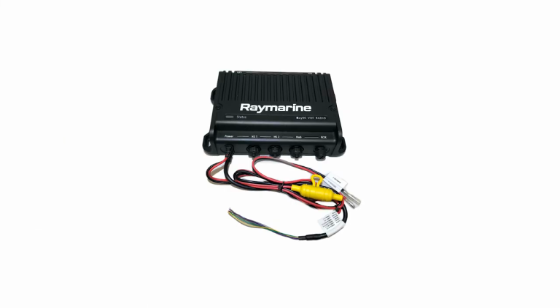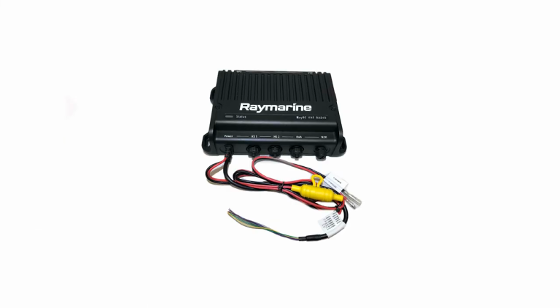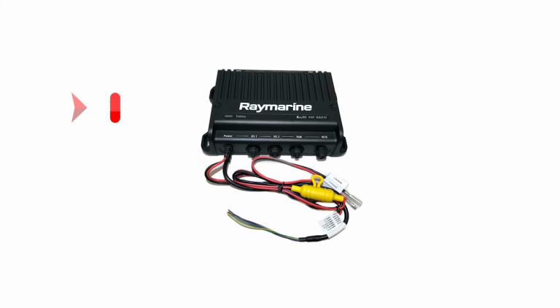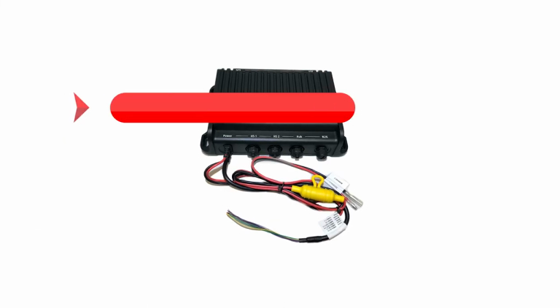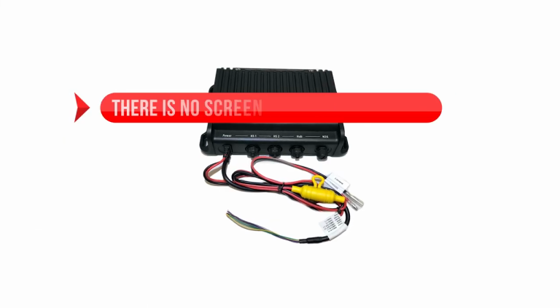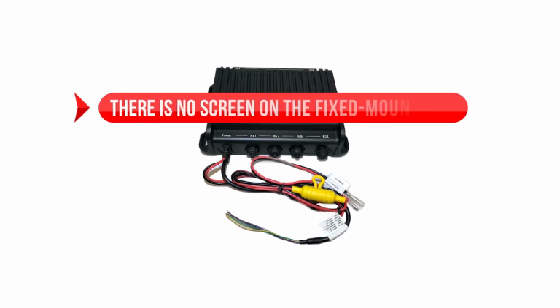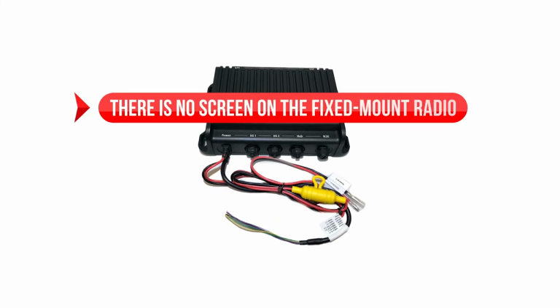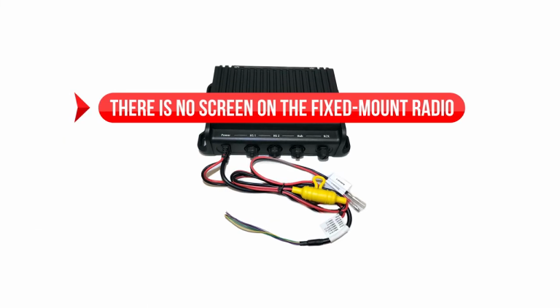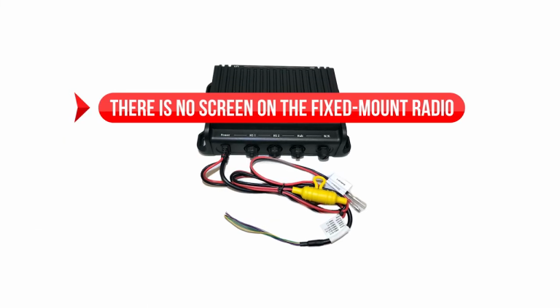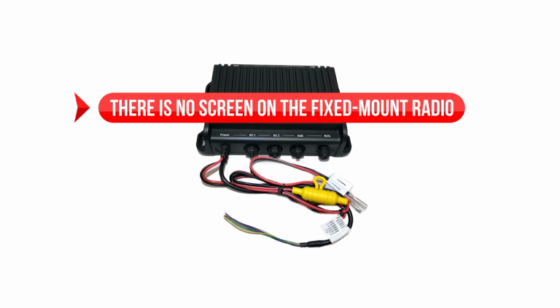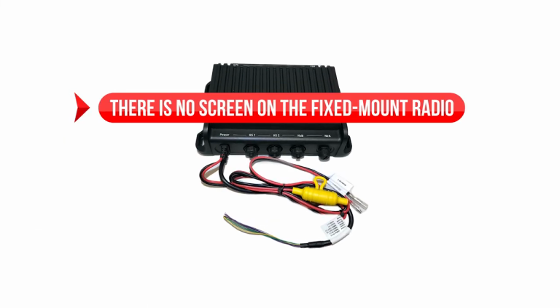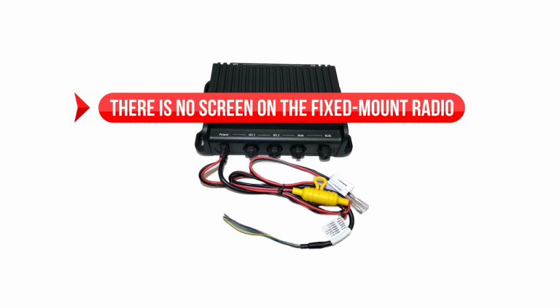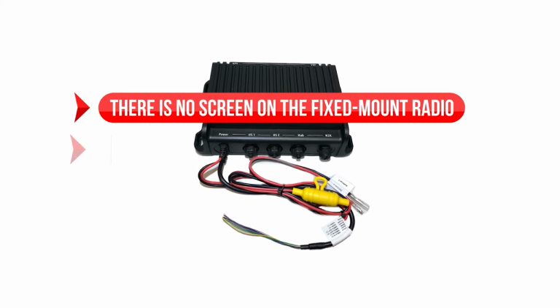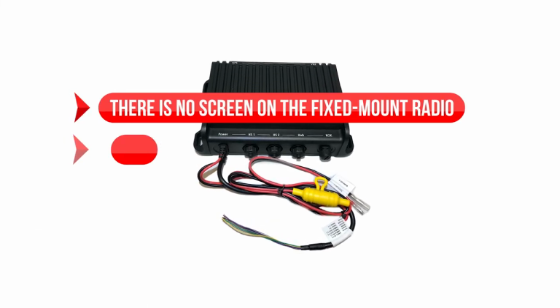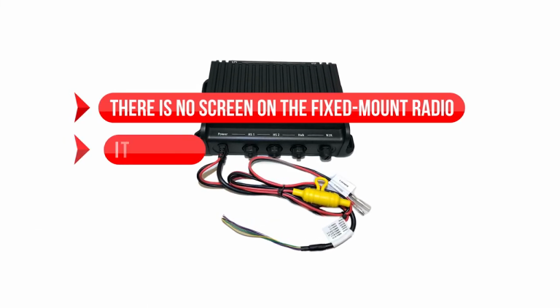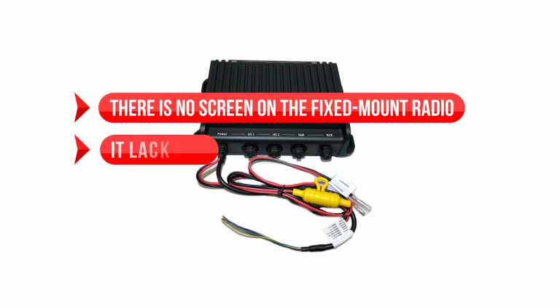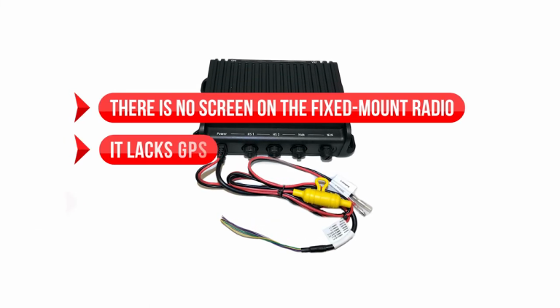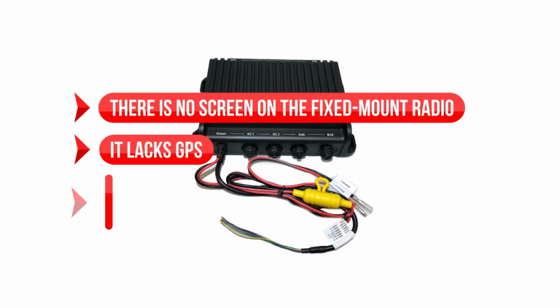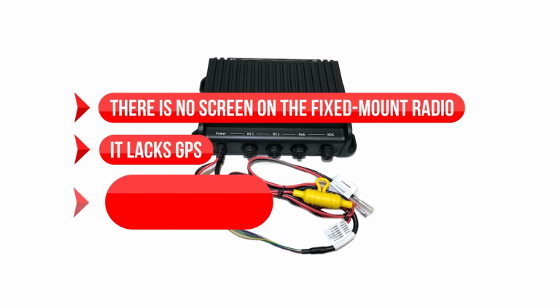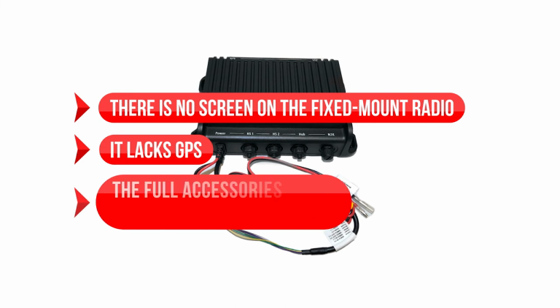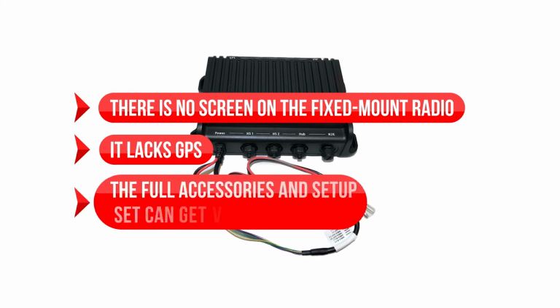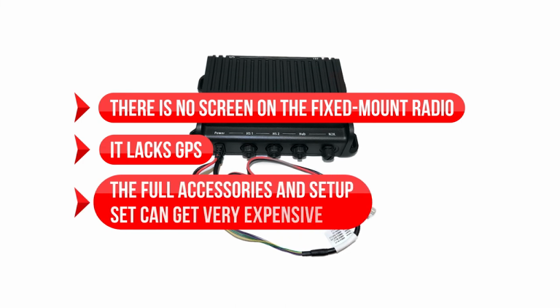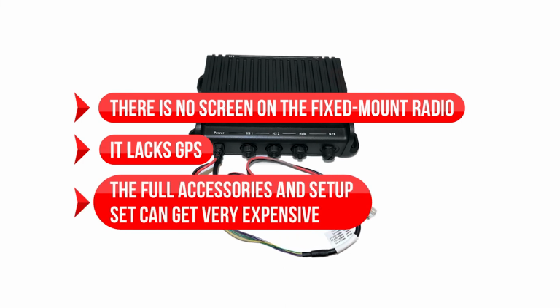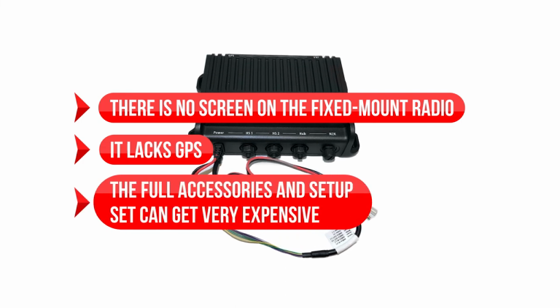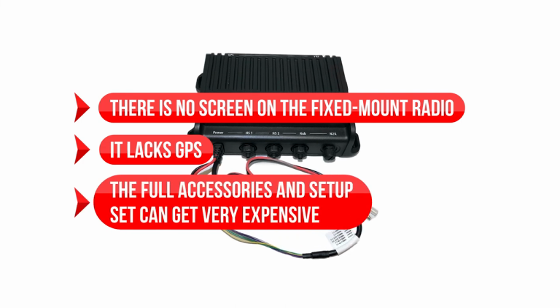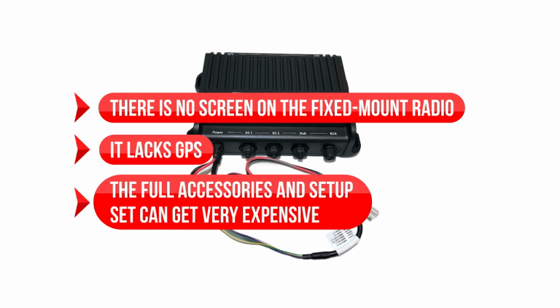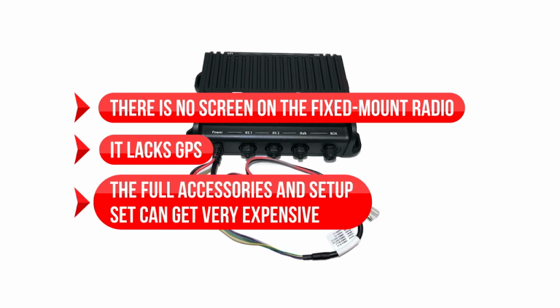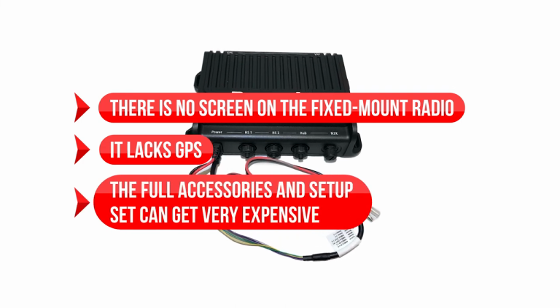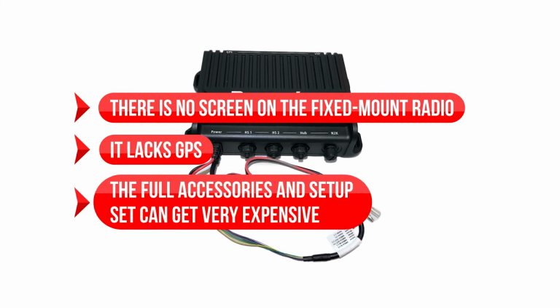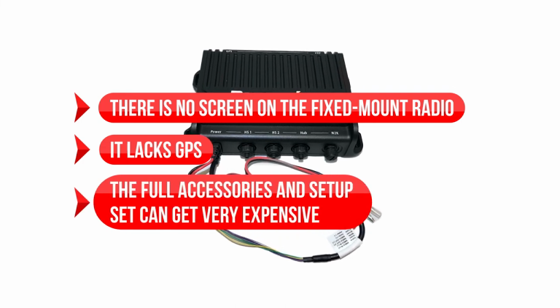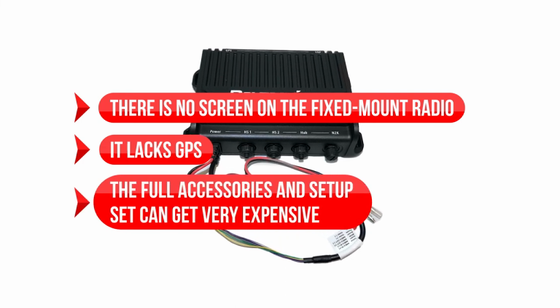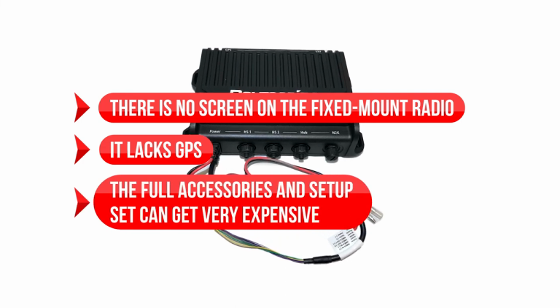On the downside, there is no screen on the fixed-mount radio, it lacks standalone GPS, and the full accessories and setup can get very expensive.